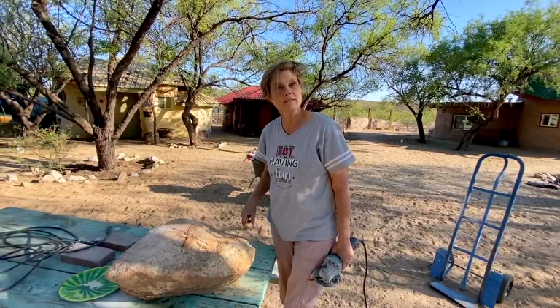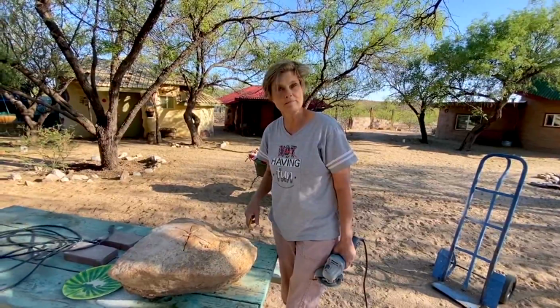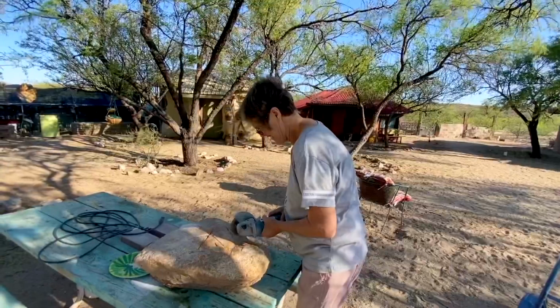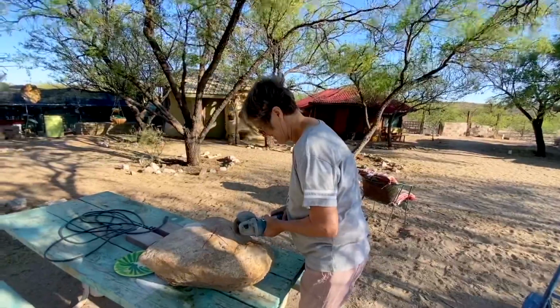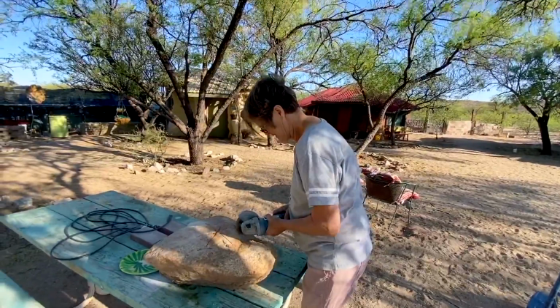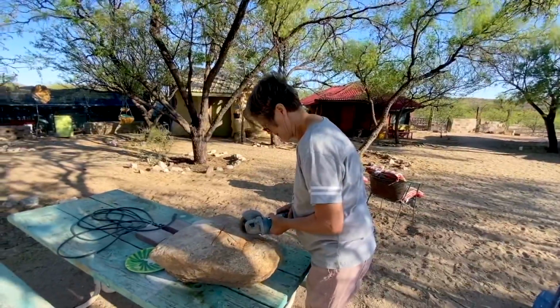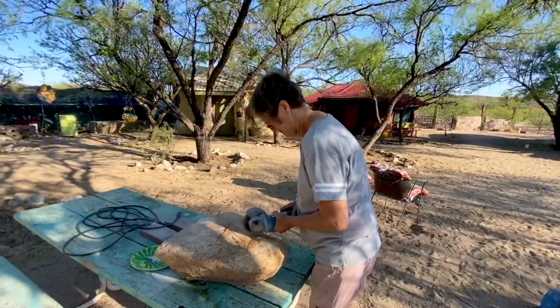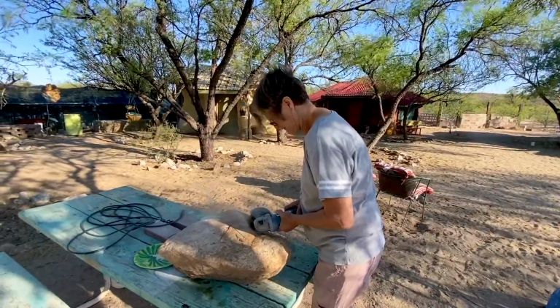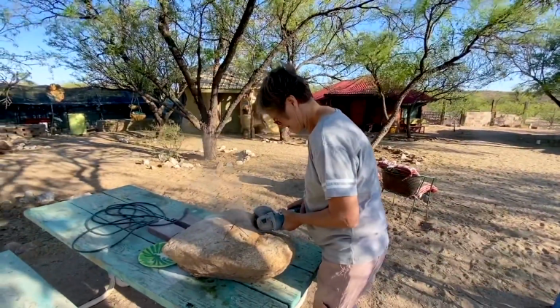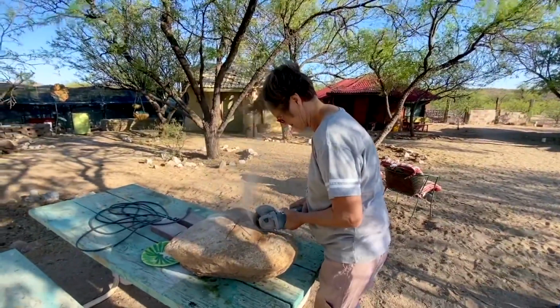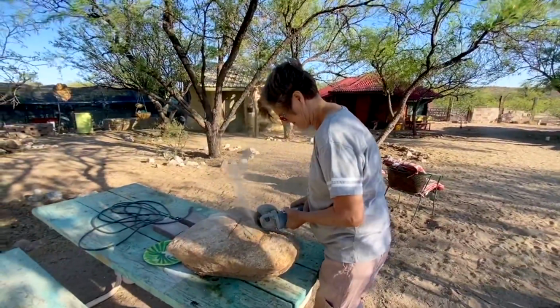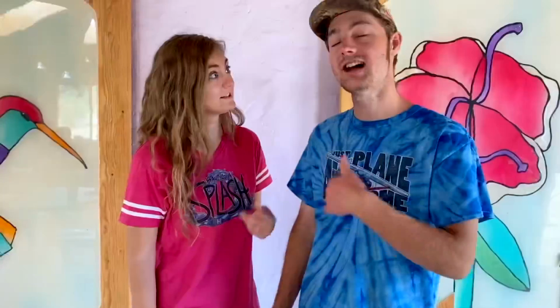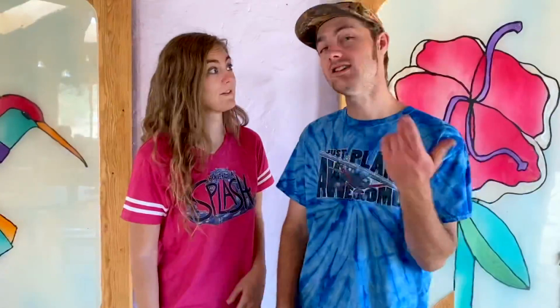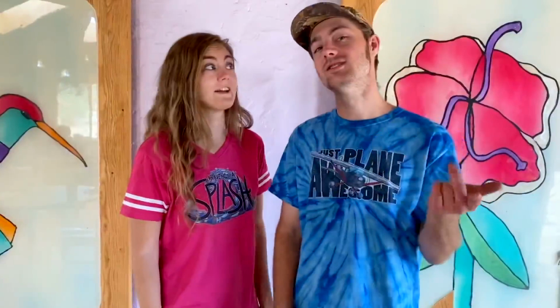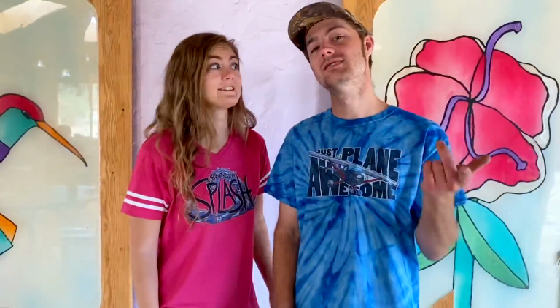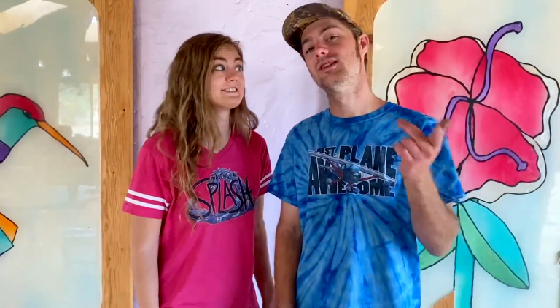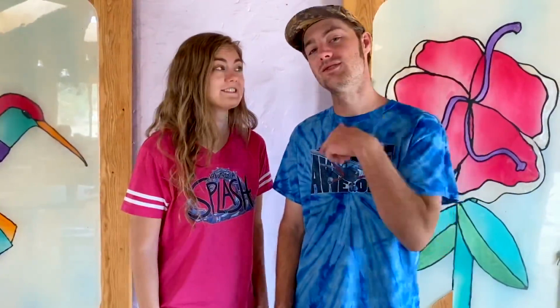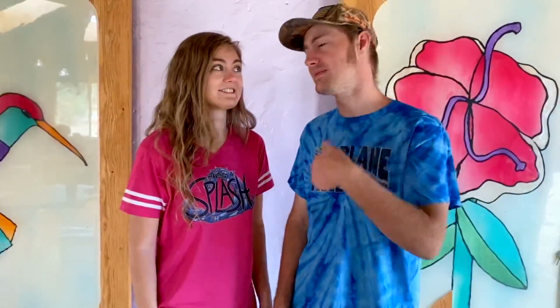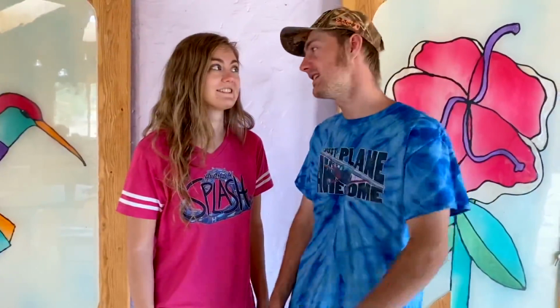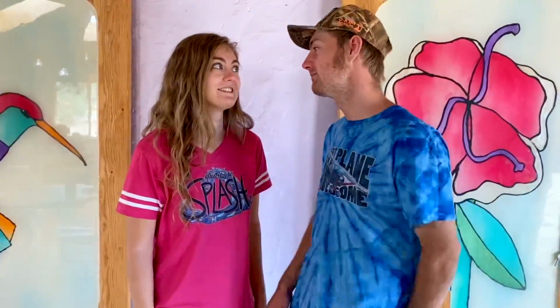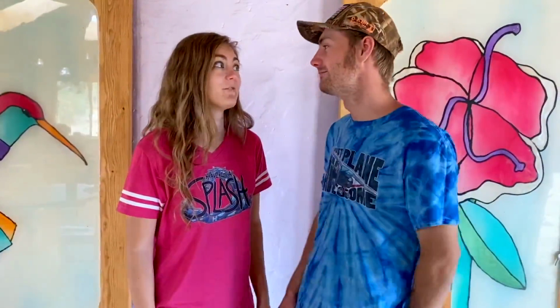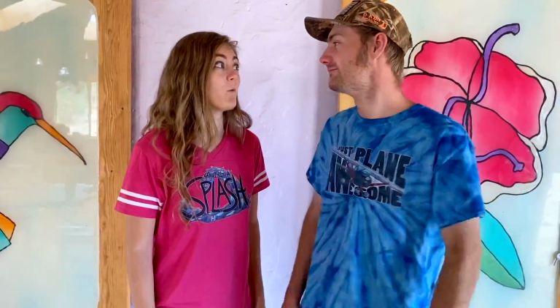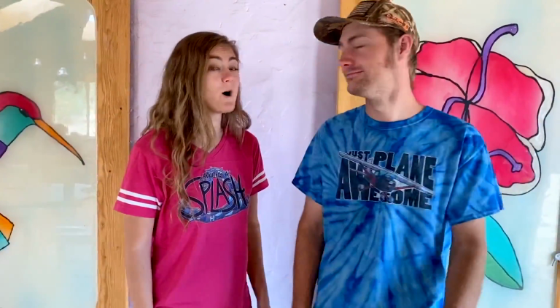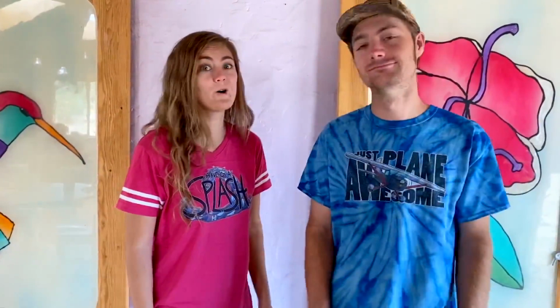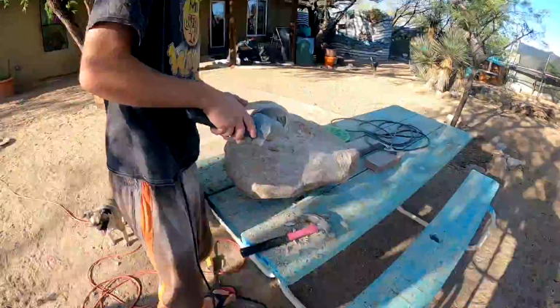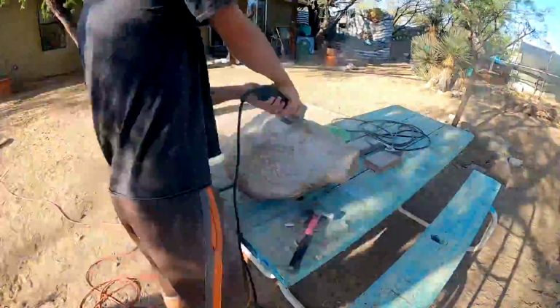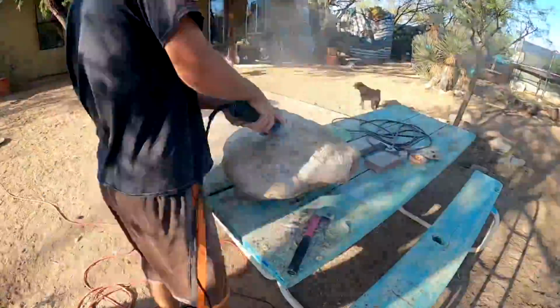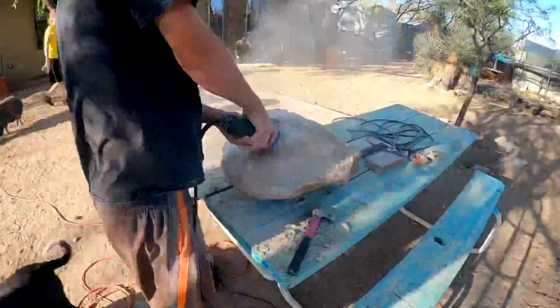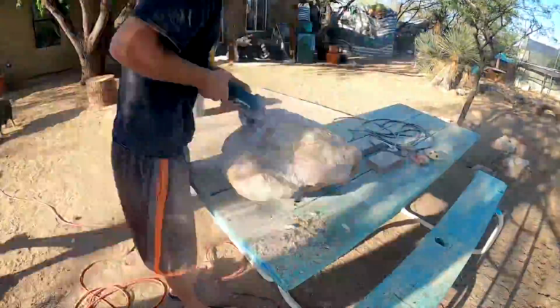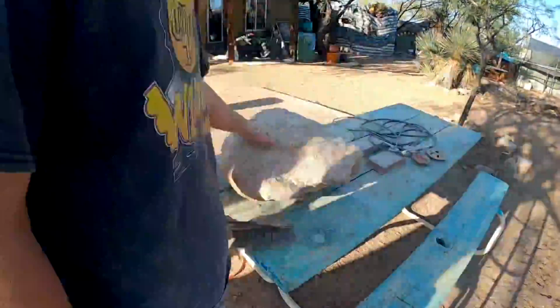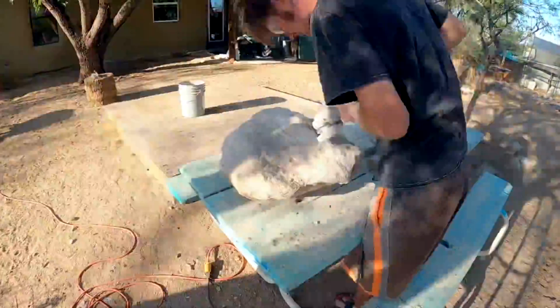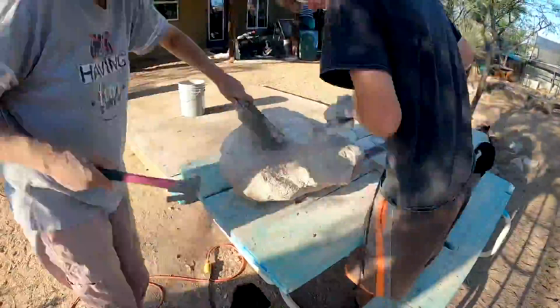A heart-shaped bowl, as it turns out — which I did not notice when I first picked it up. Bonus heart shape!